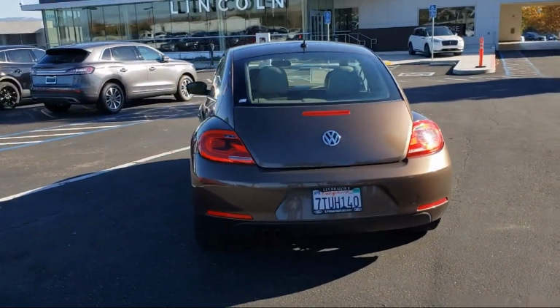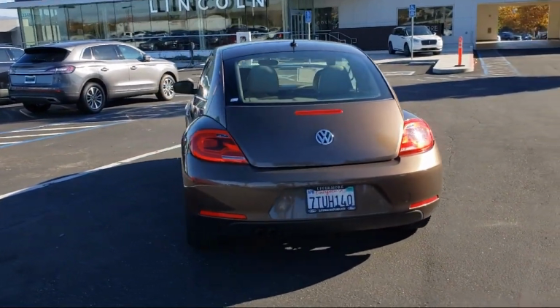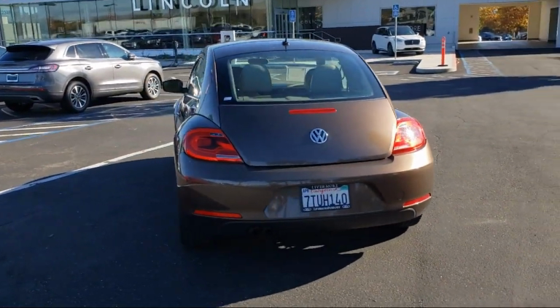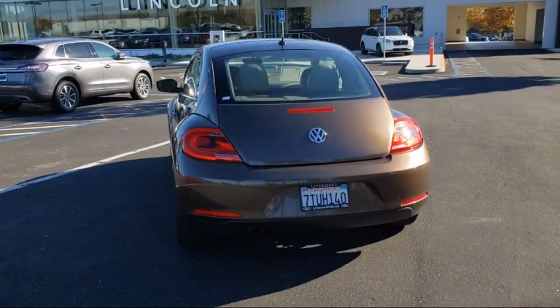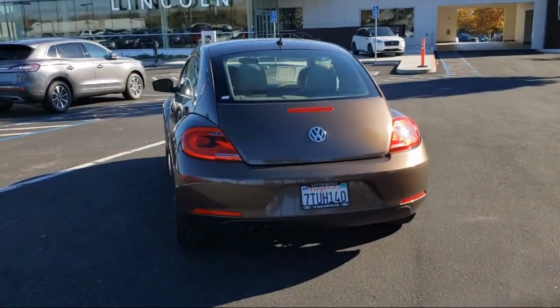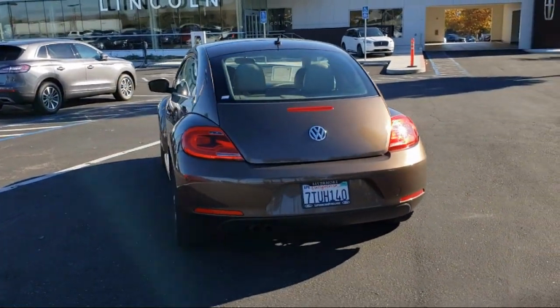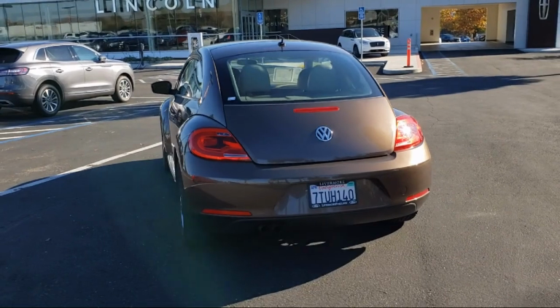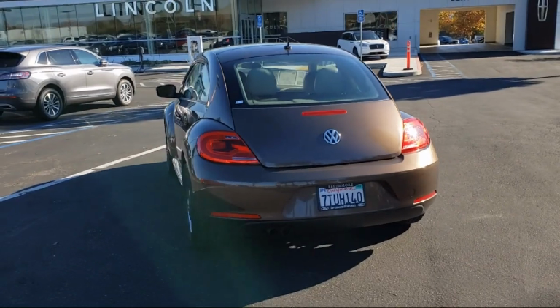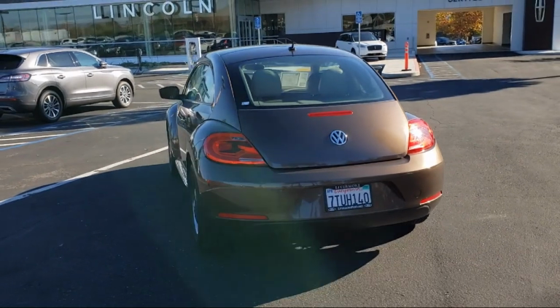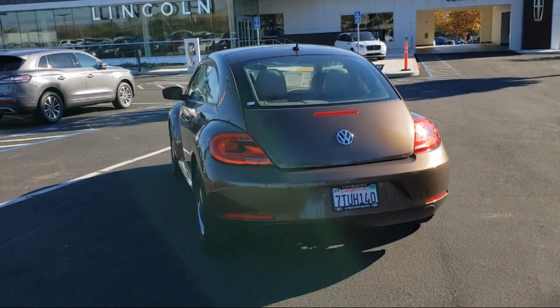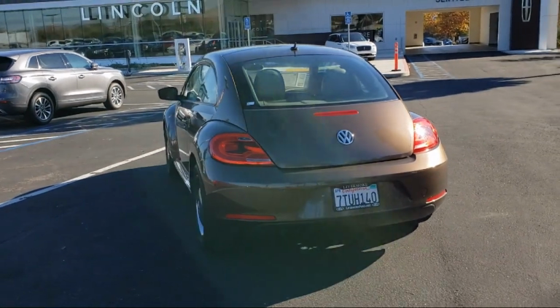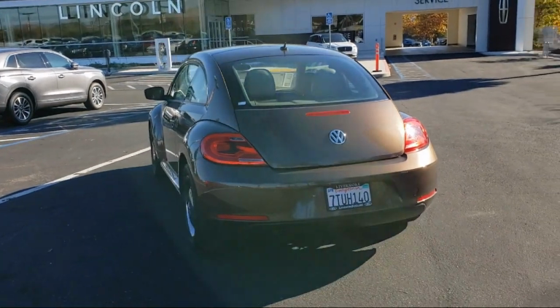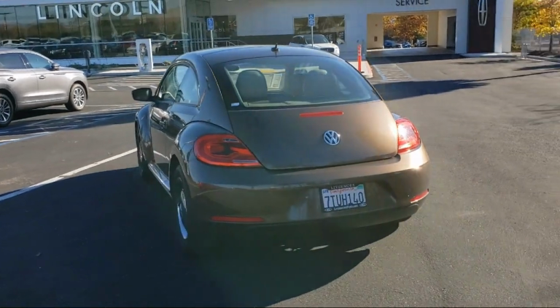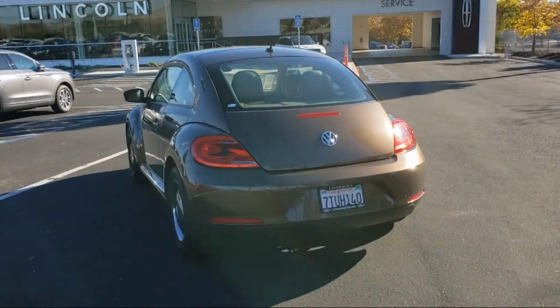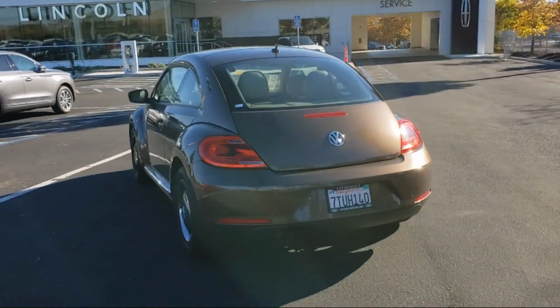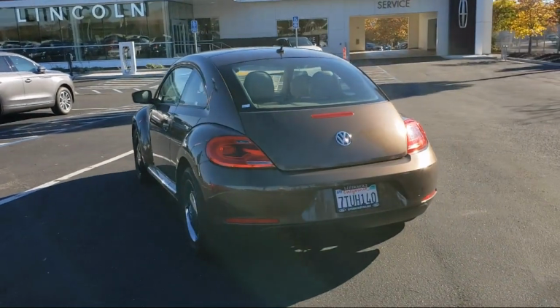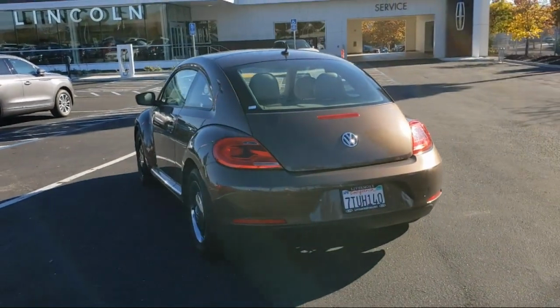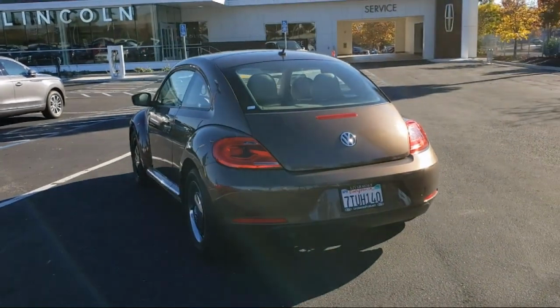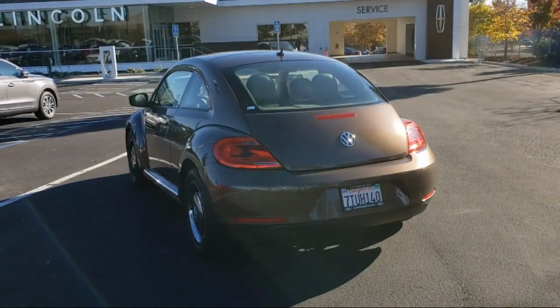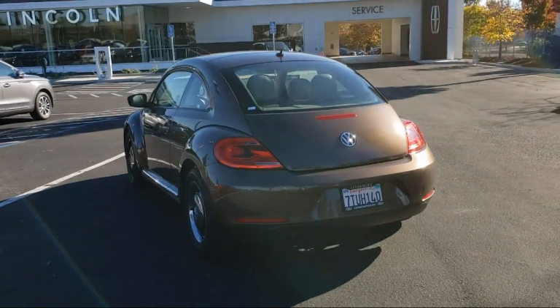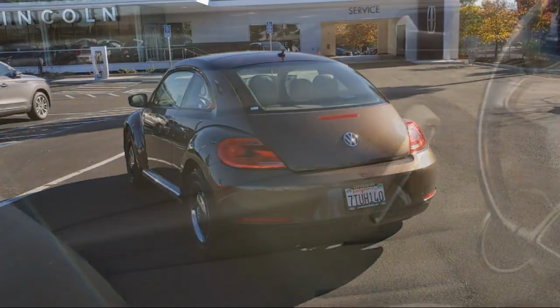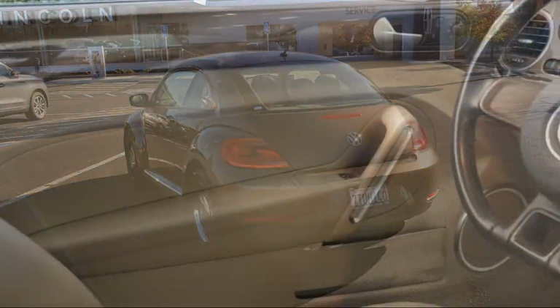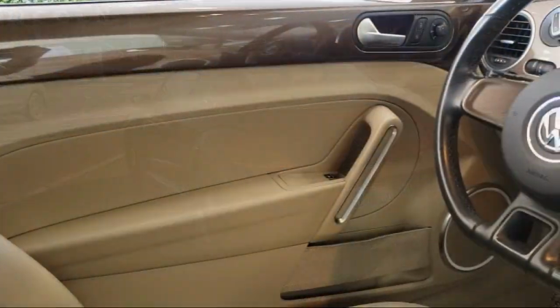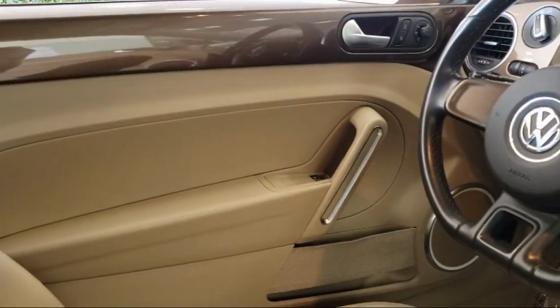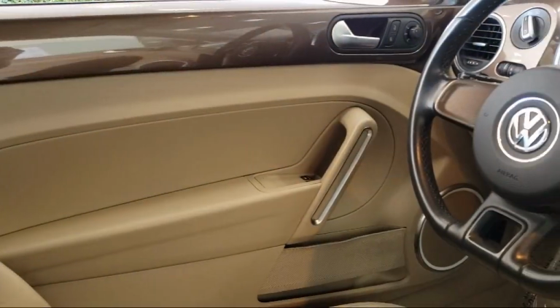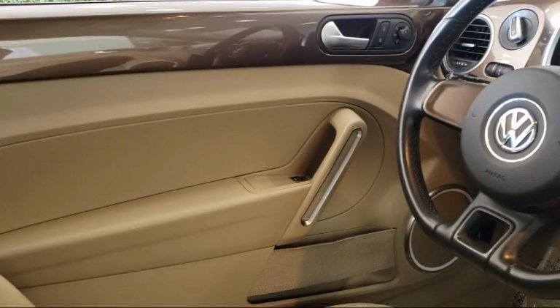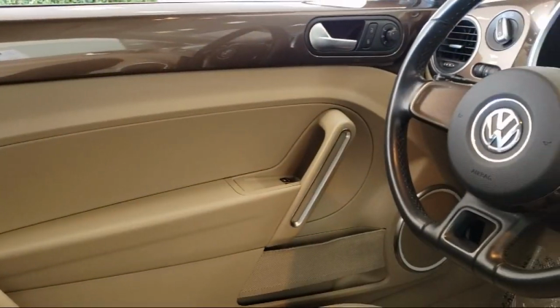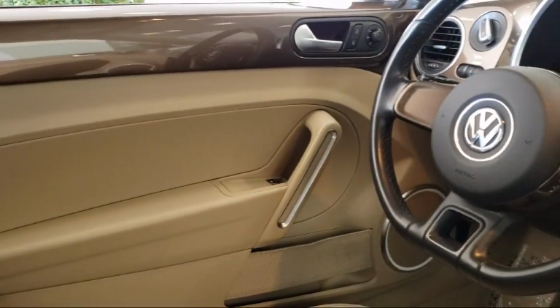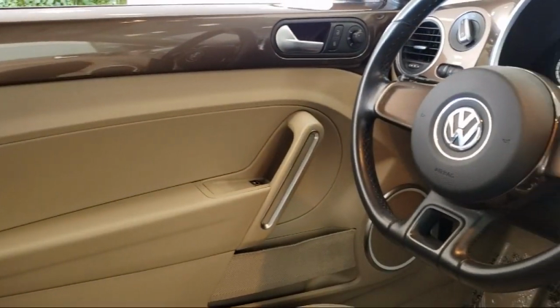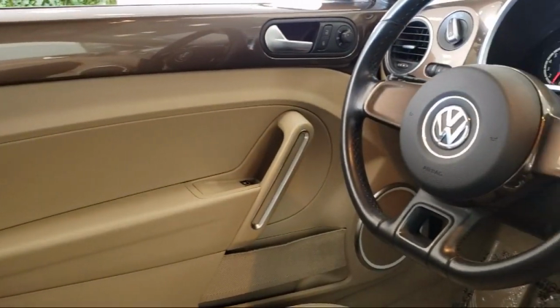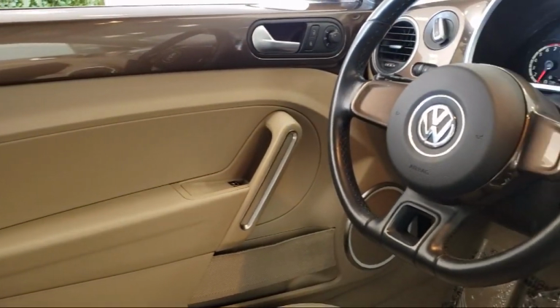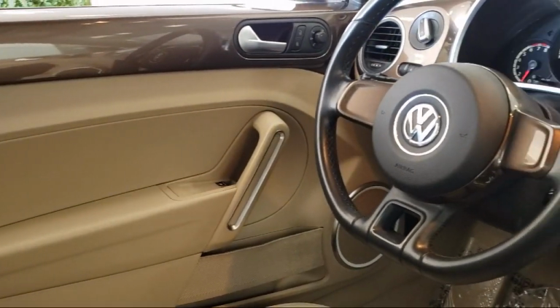Also featured is a tire pressure monitoring system, an 8 speaker audio system, heated door mirrors, air conditioning, and much more.